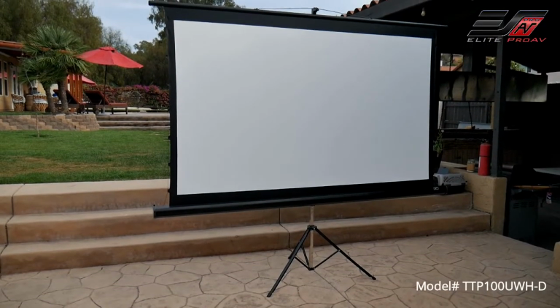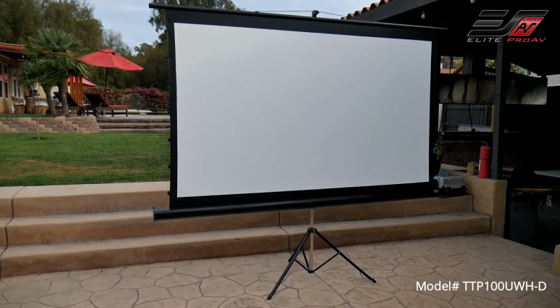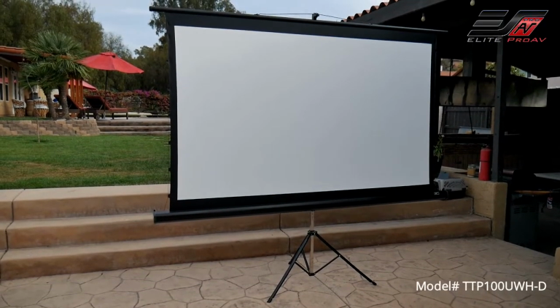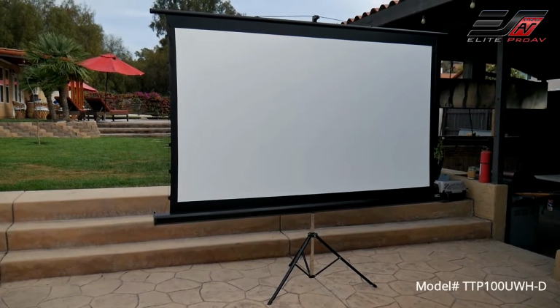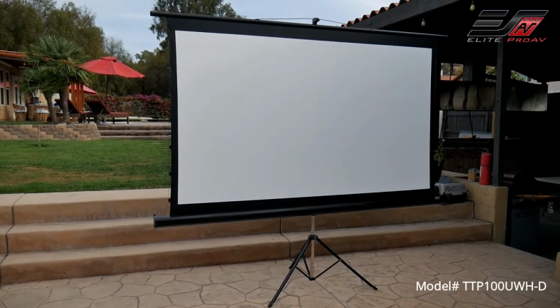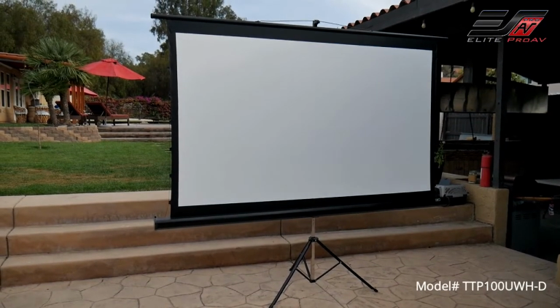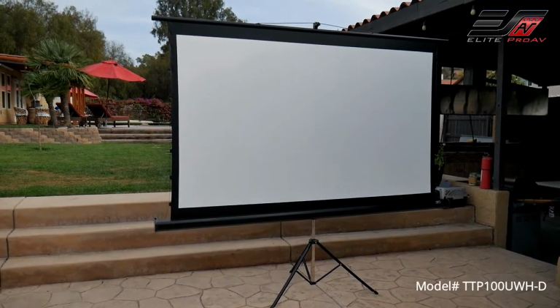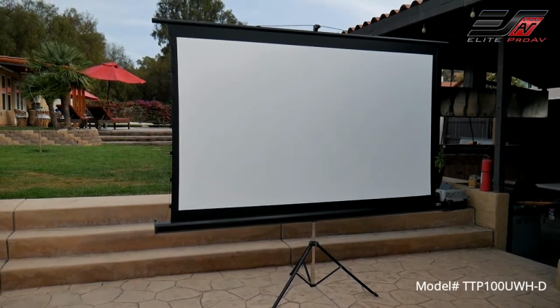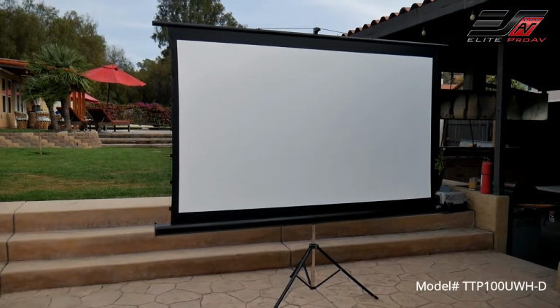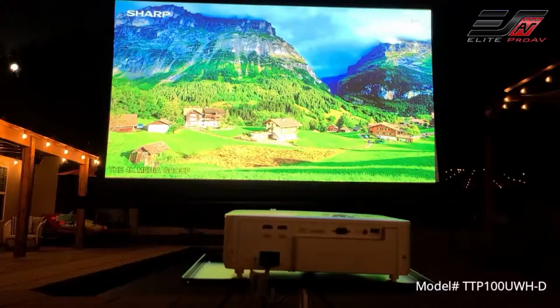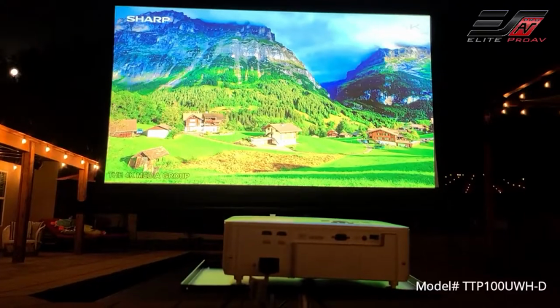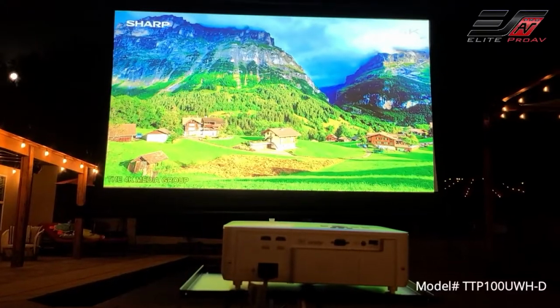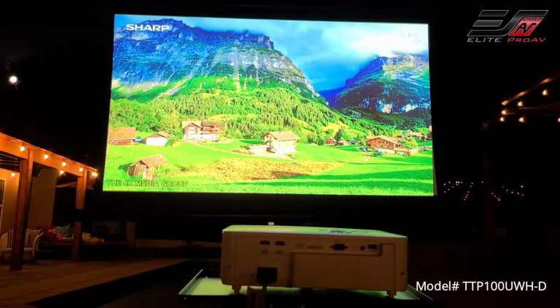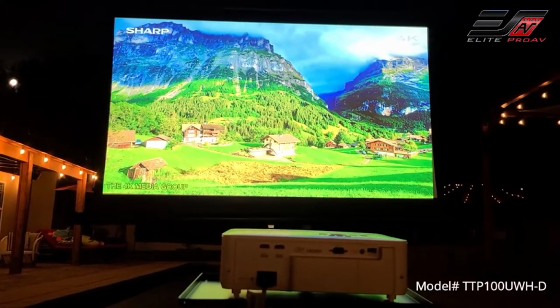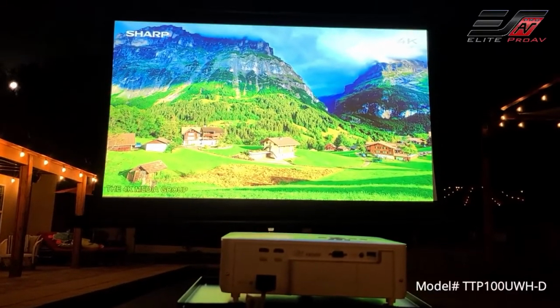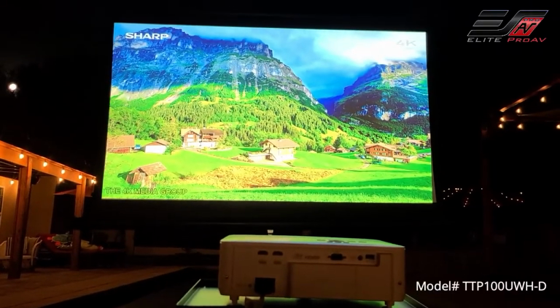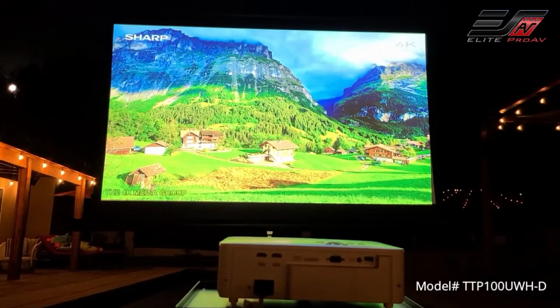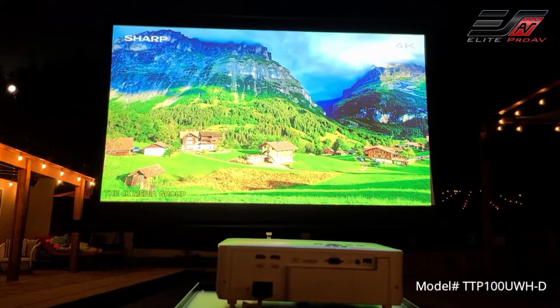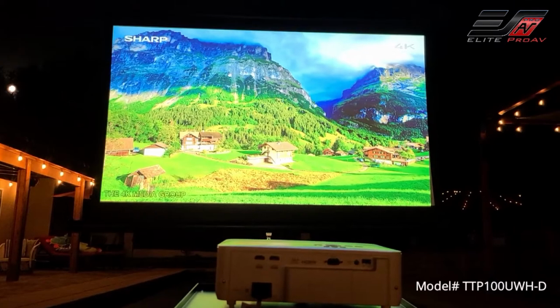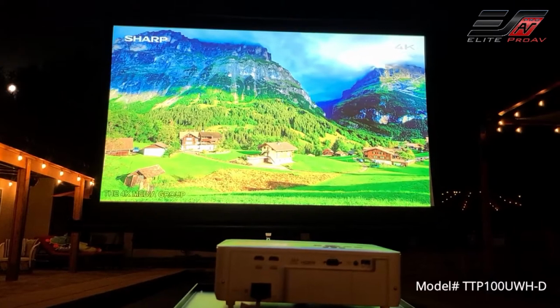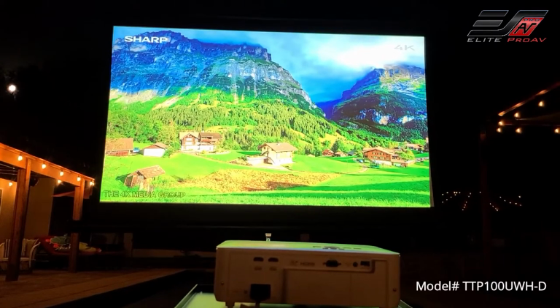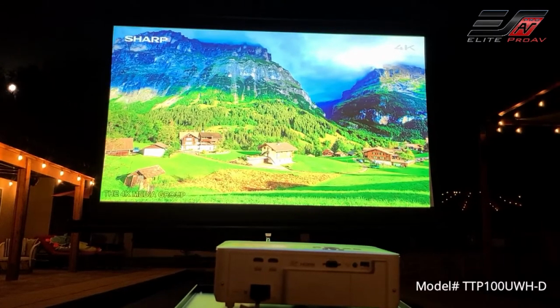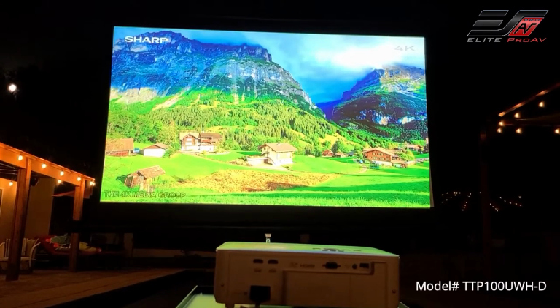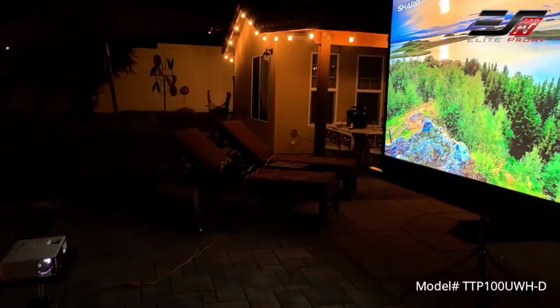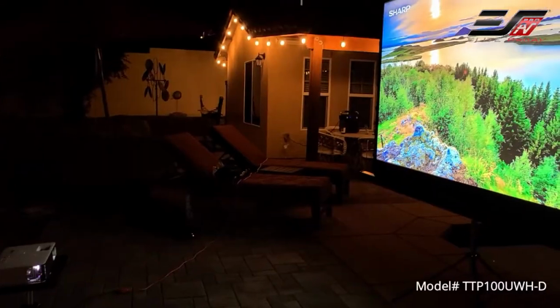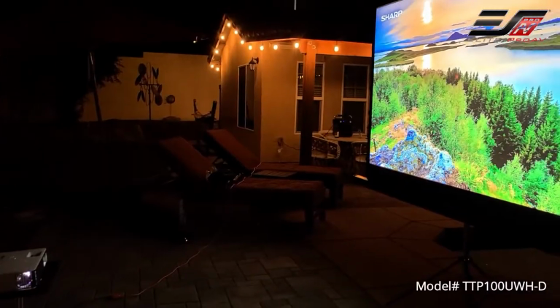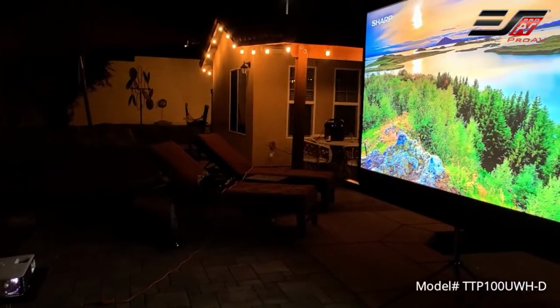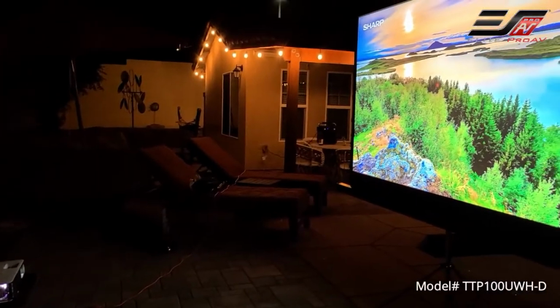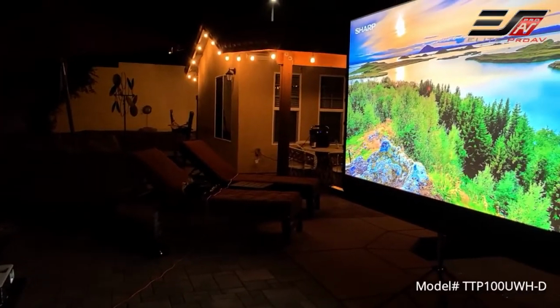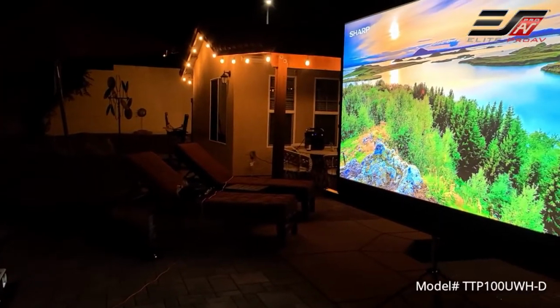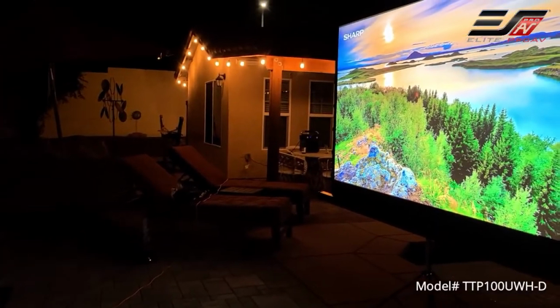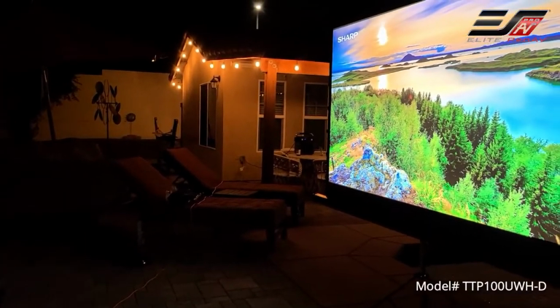This works with standard throw, short throw, or even ultra short throw projectors.